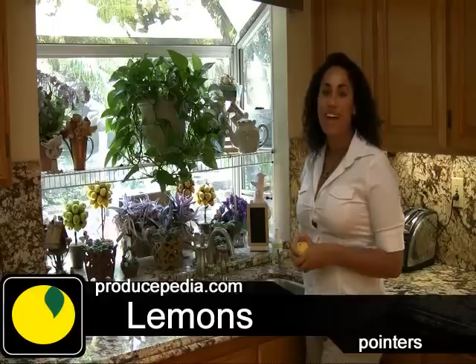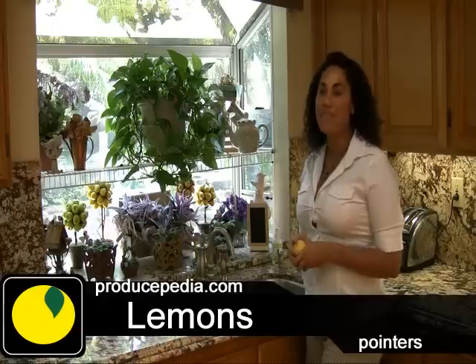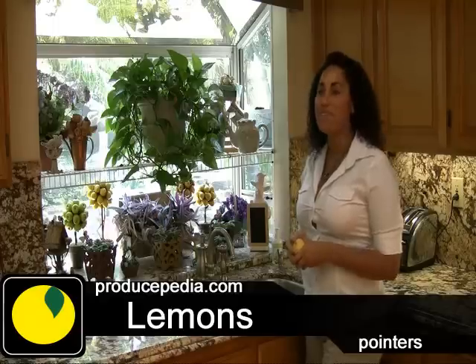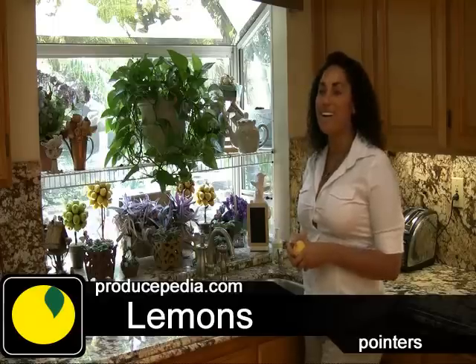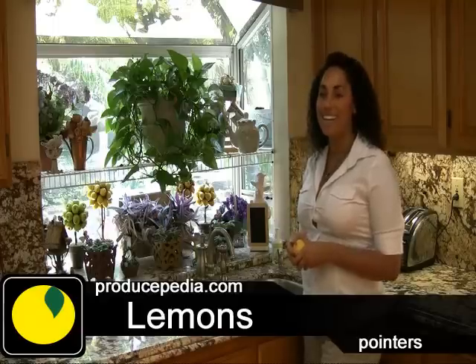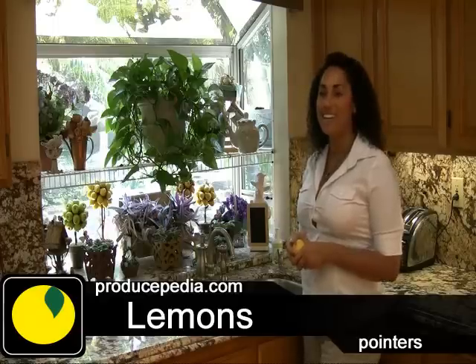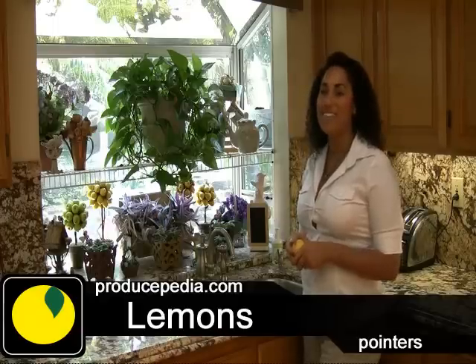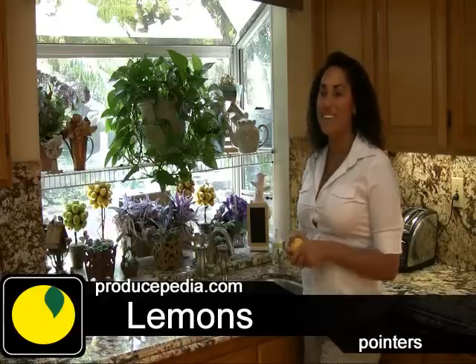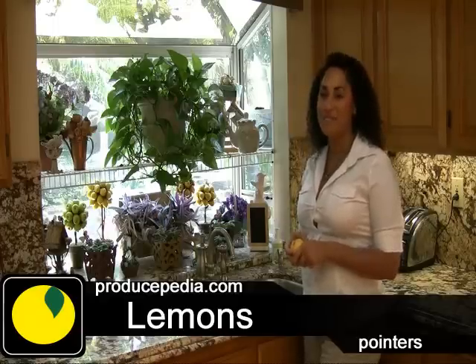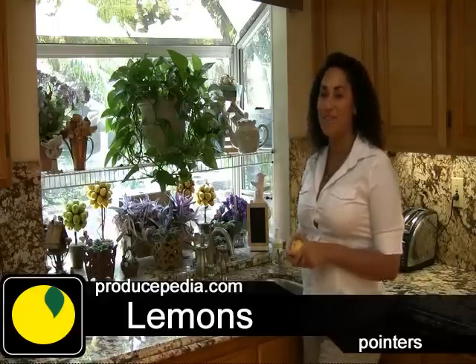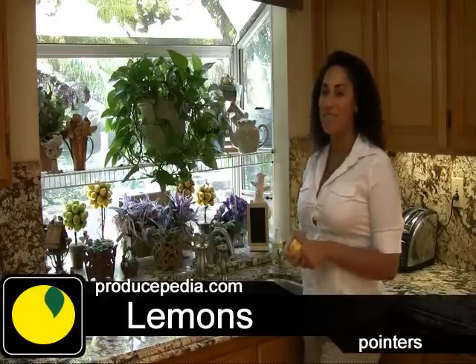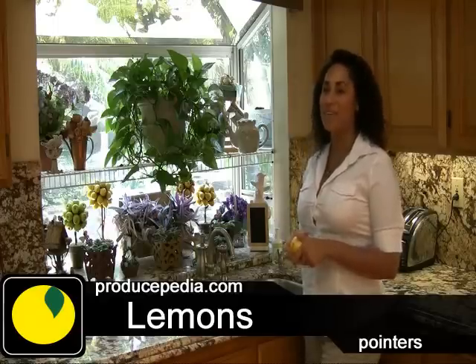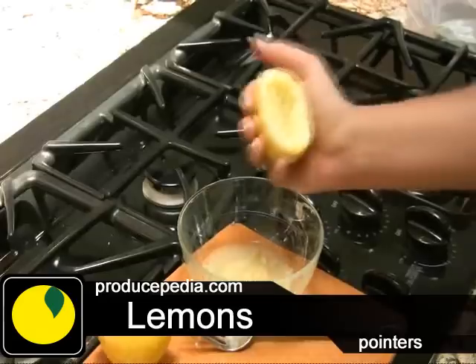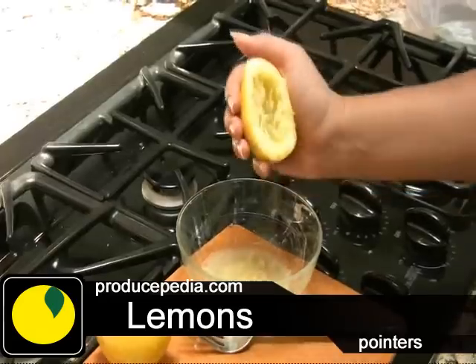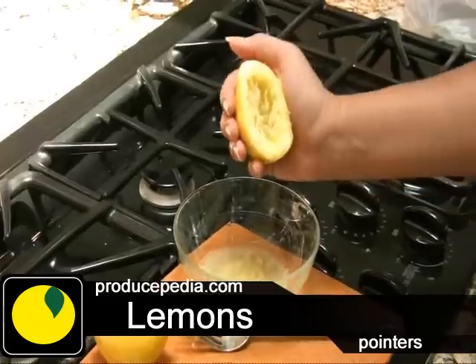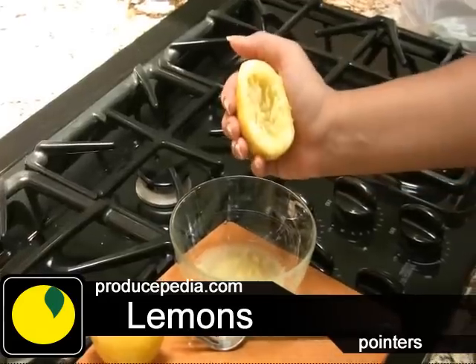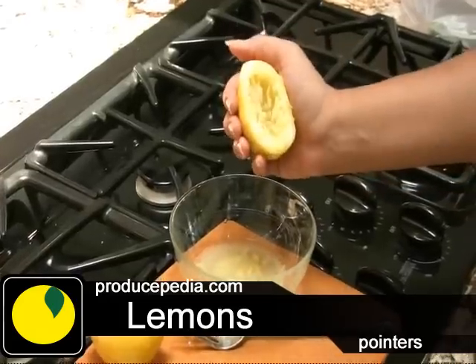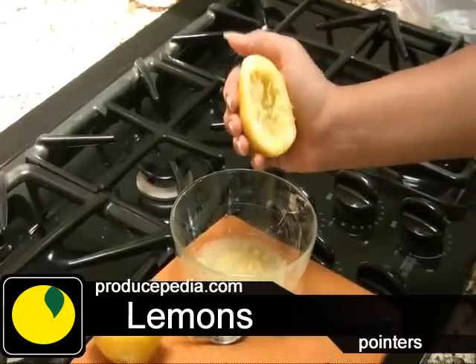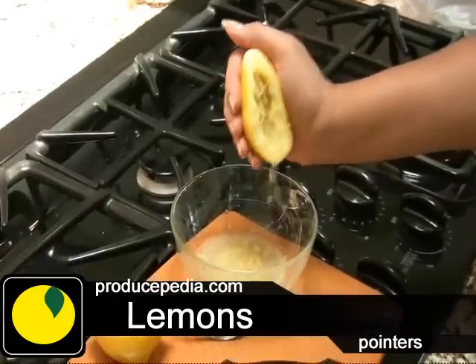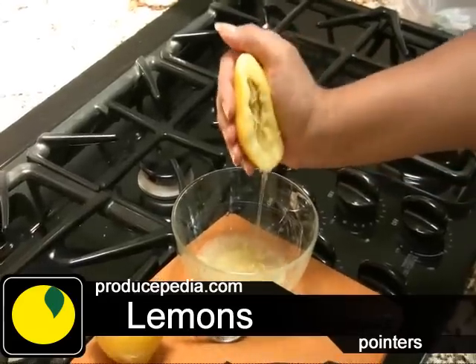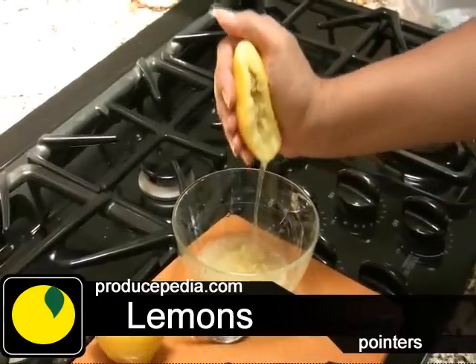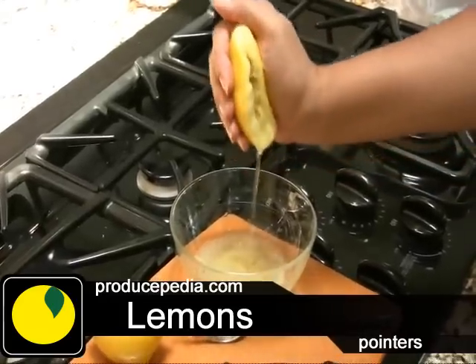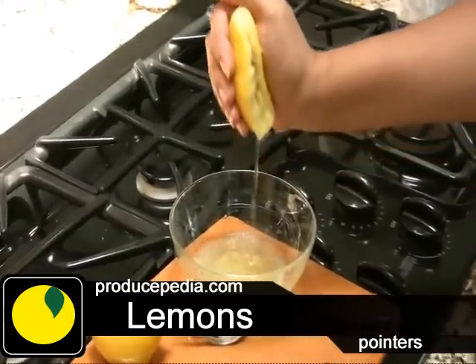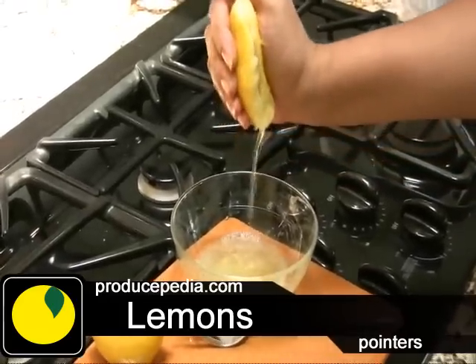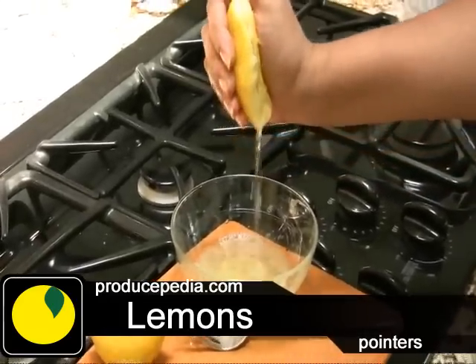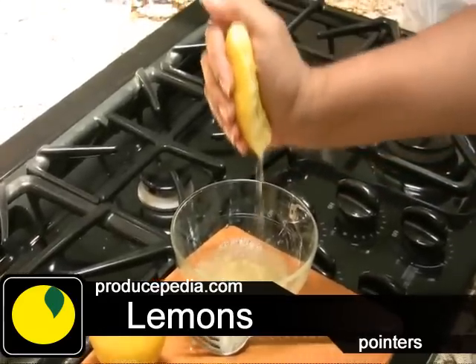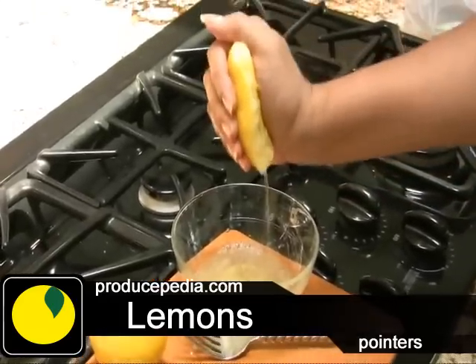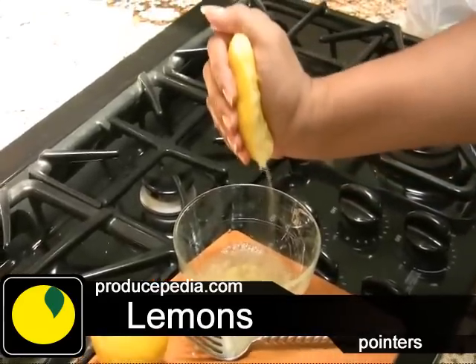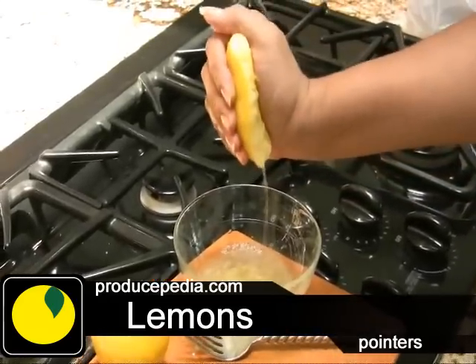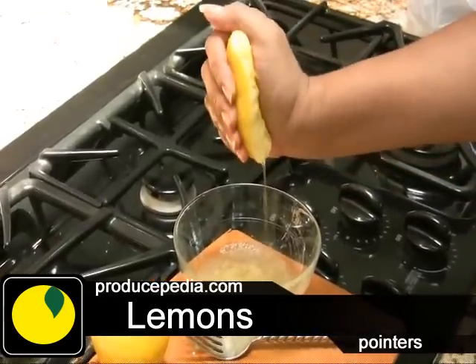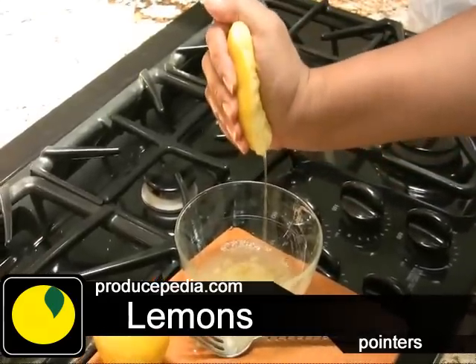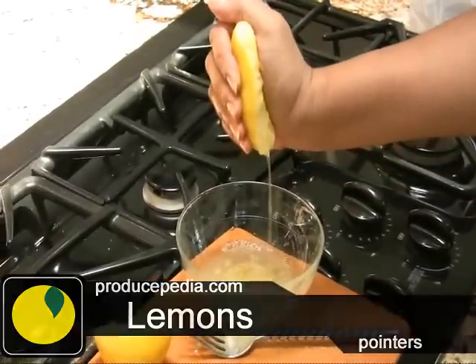Hi, Brianna here with another Produce Pedia Pointer. Today I'm going to show you how to get more juice out of your lemons.